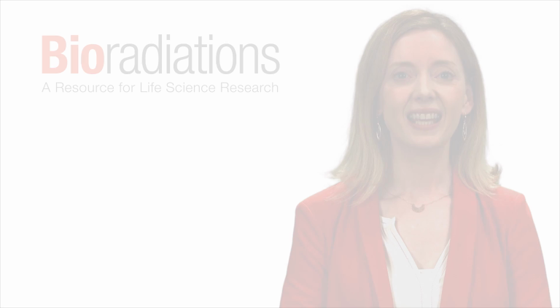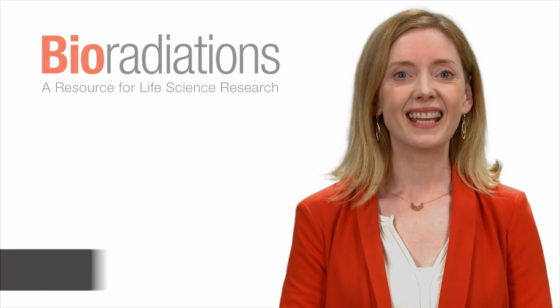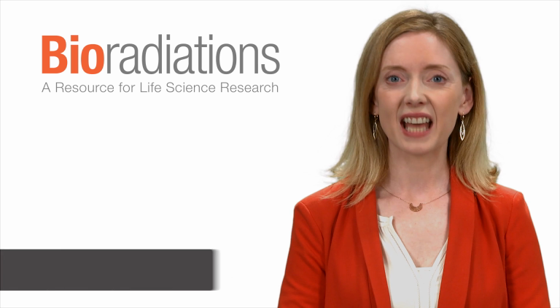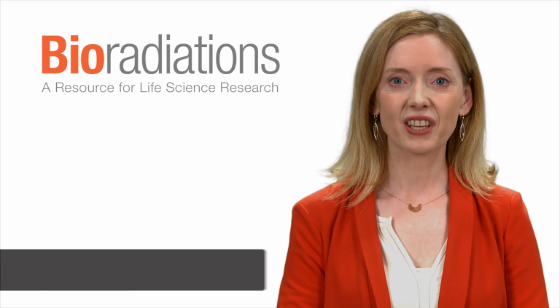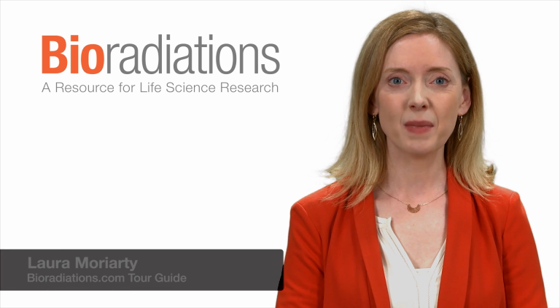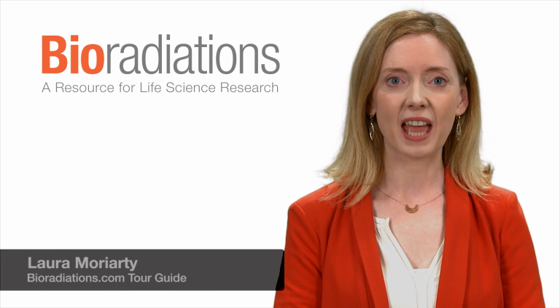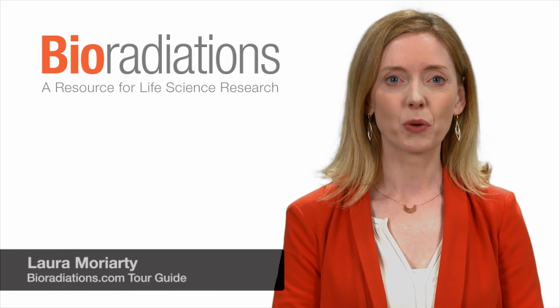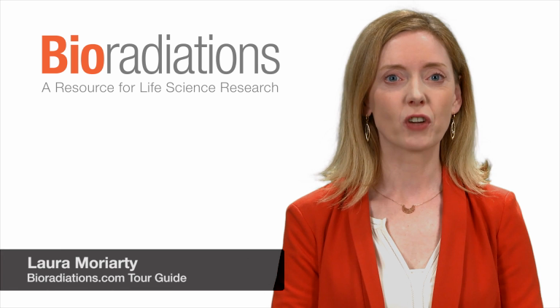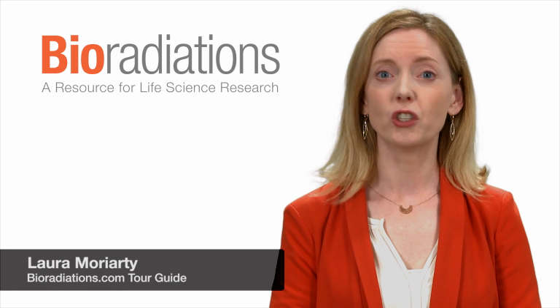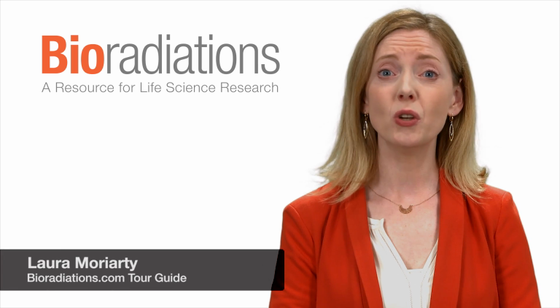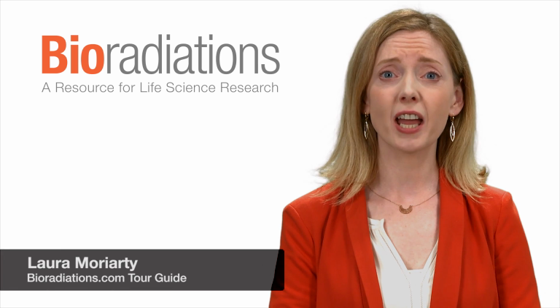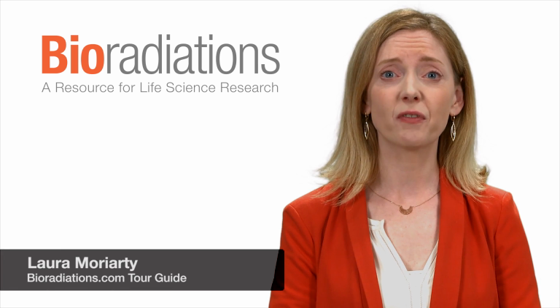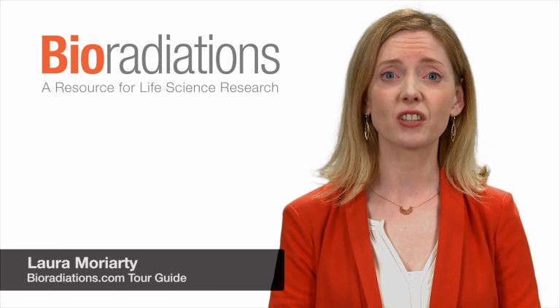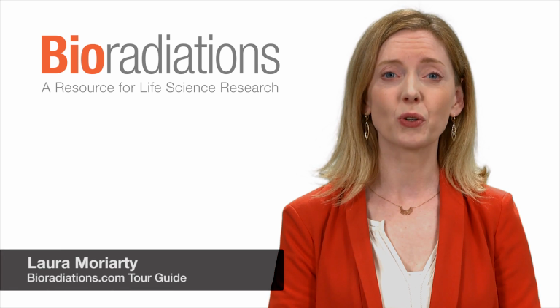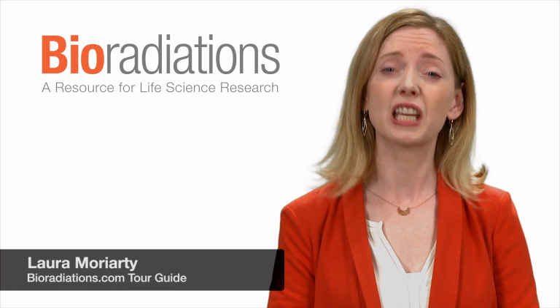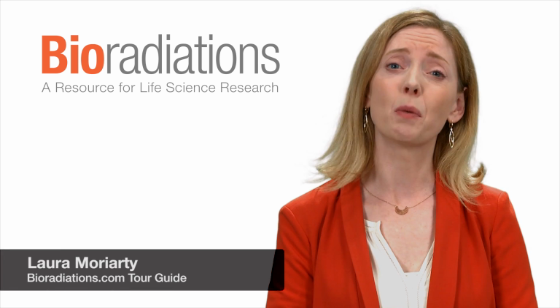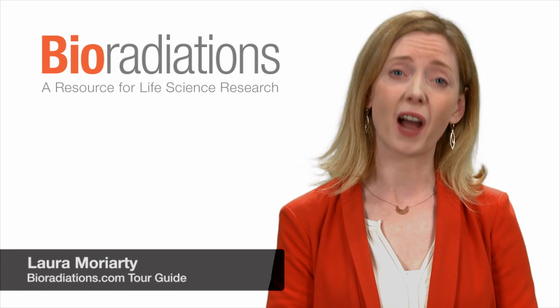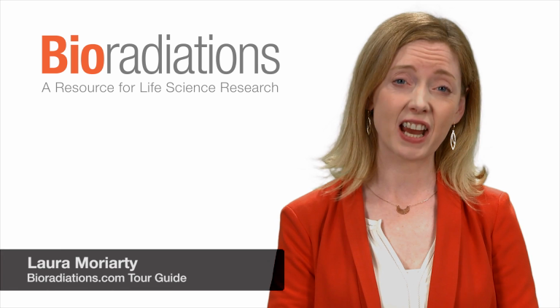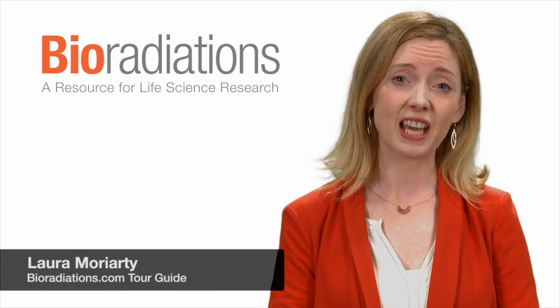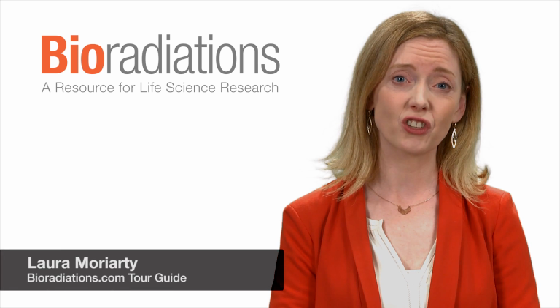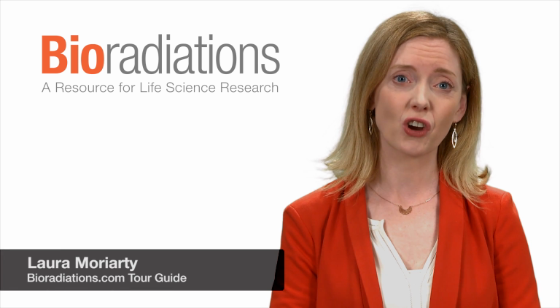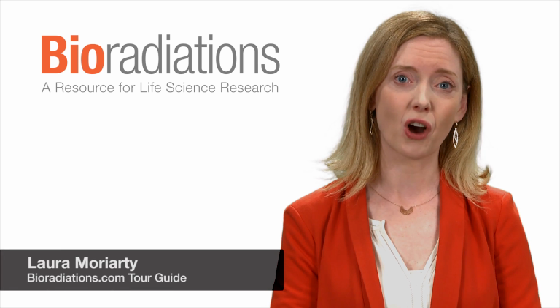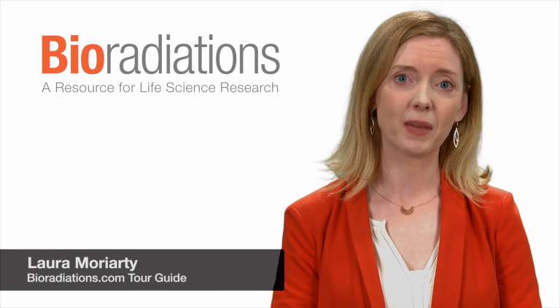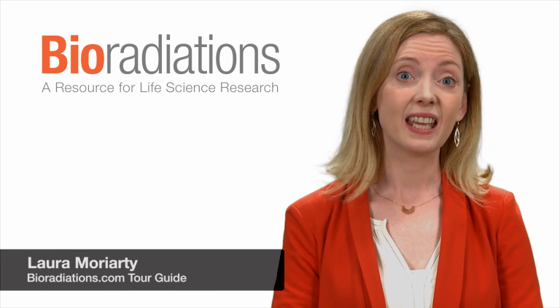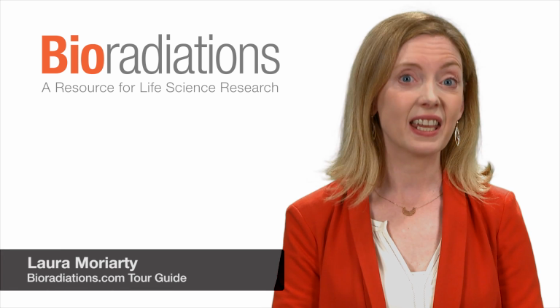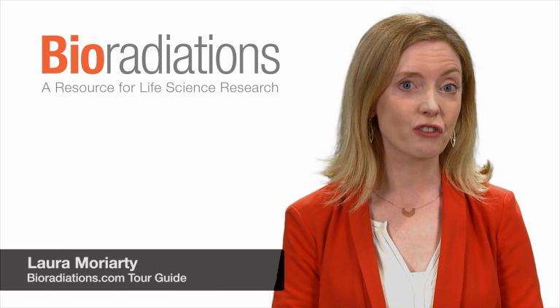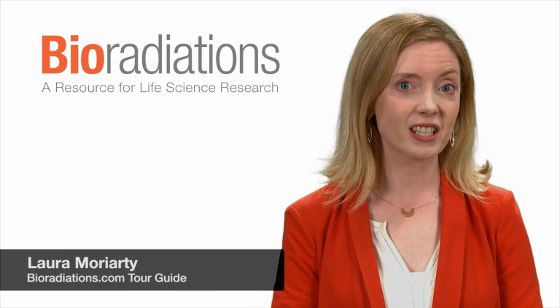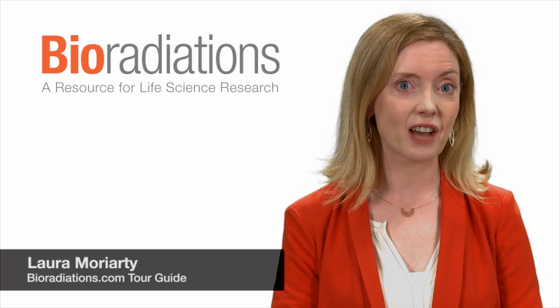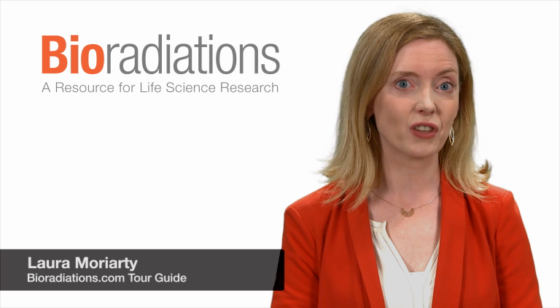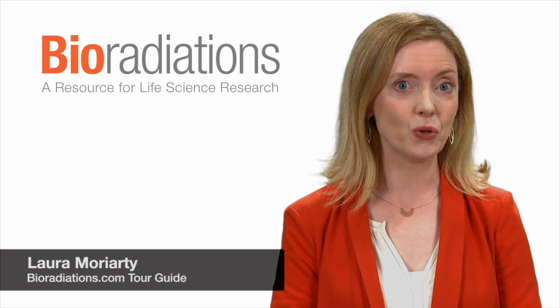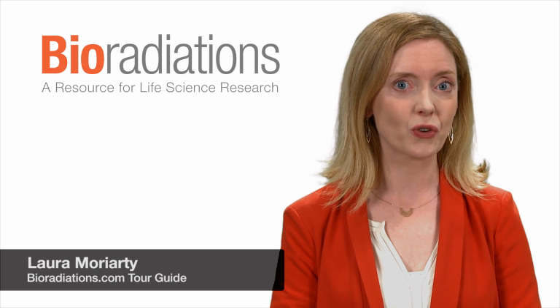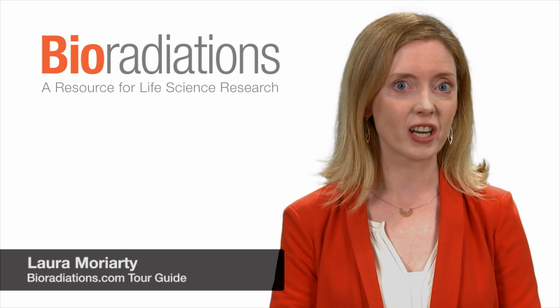It's that time again — we've got a new line-up of articles here on bioradiations.com. Here's a rundown of the new stories.